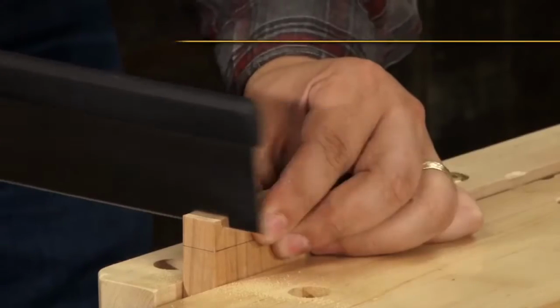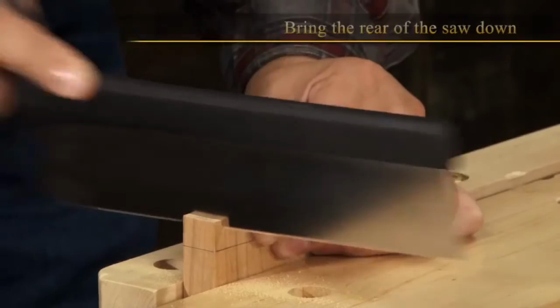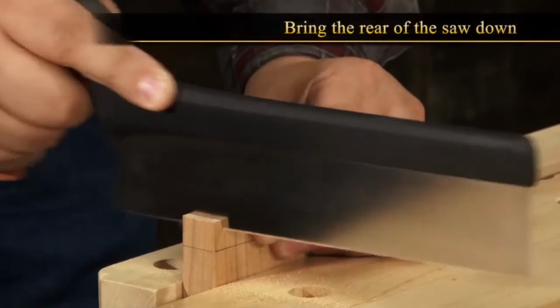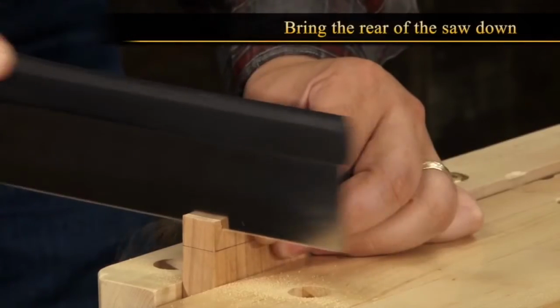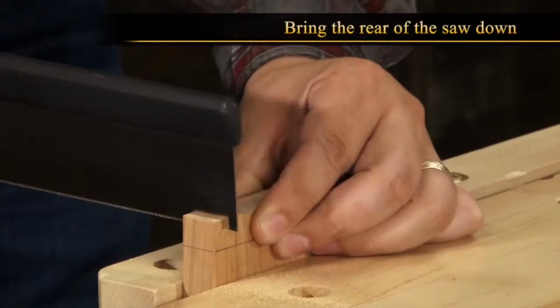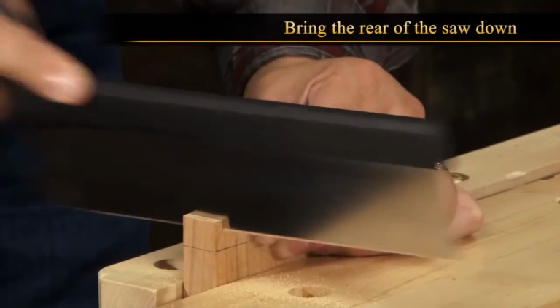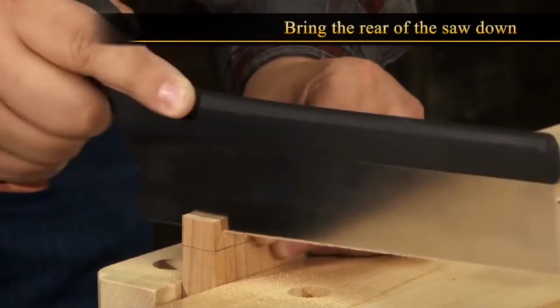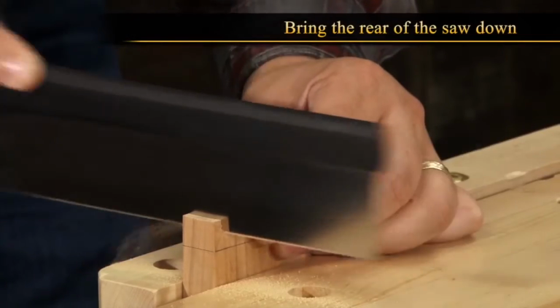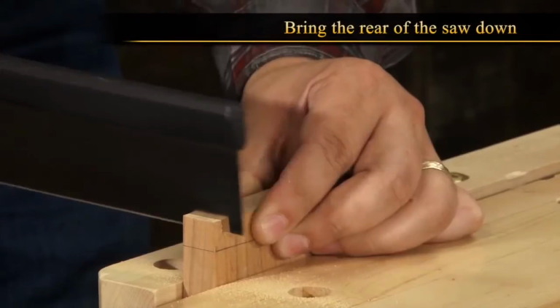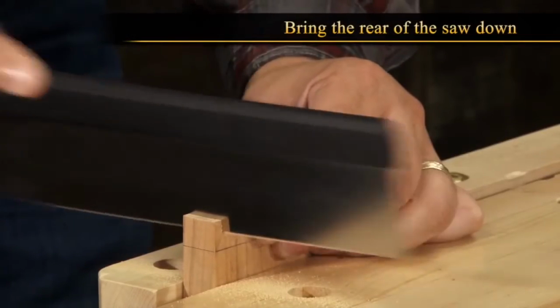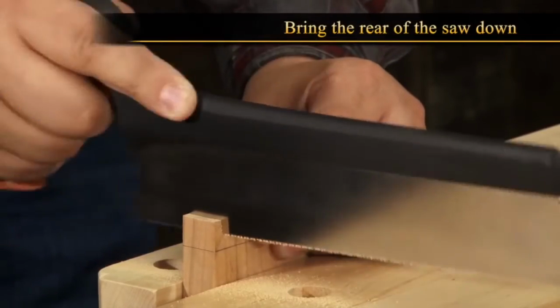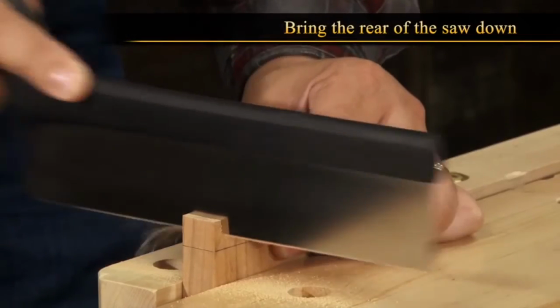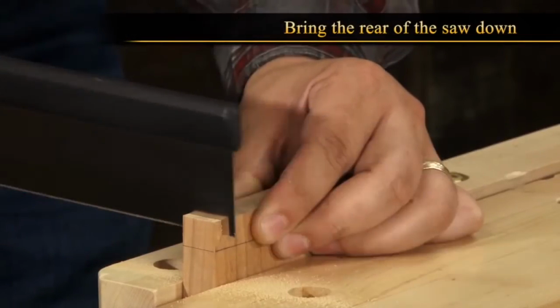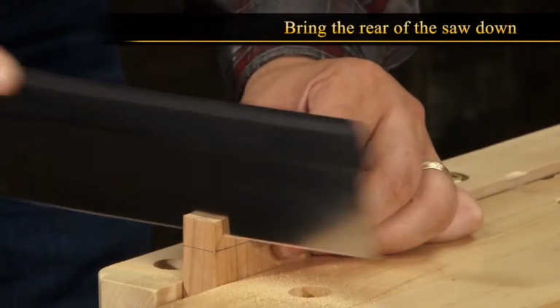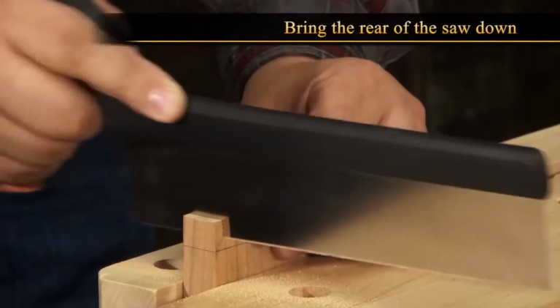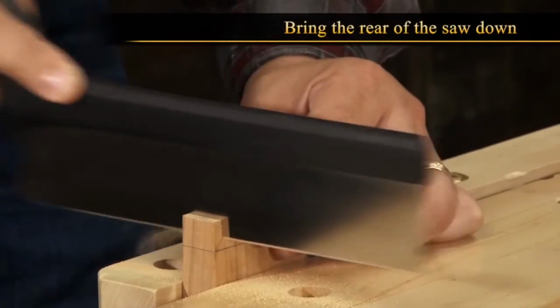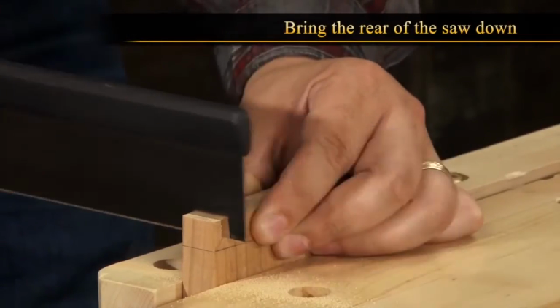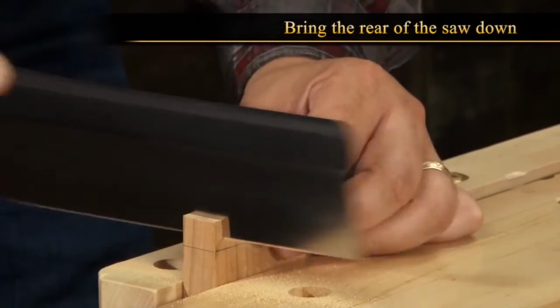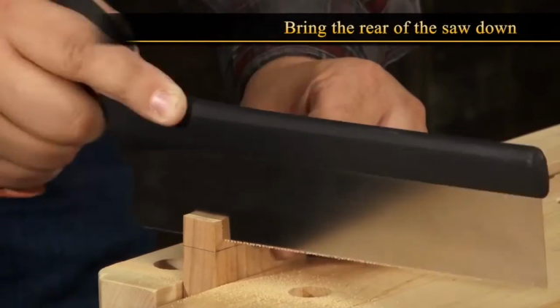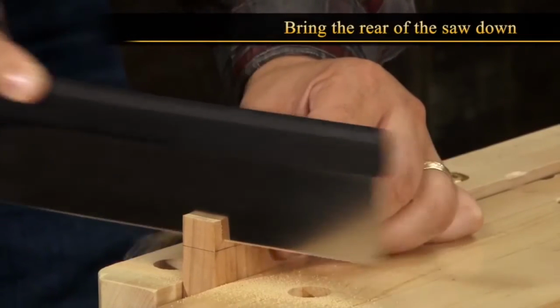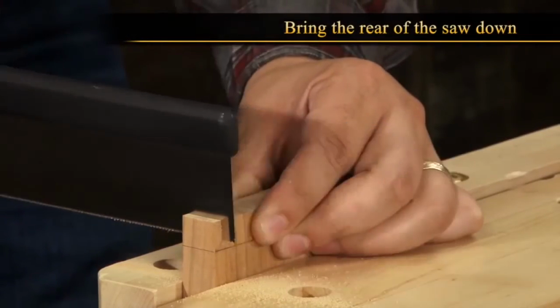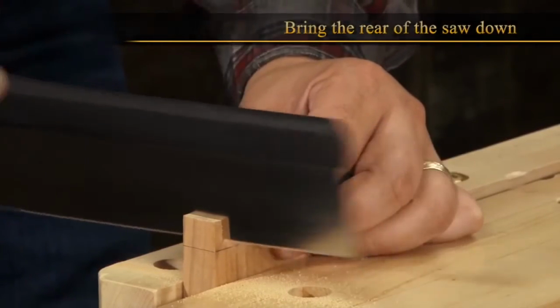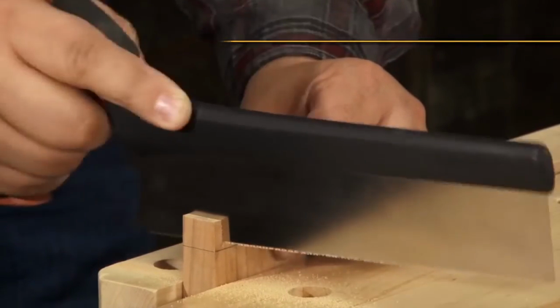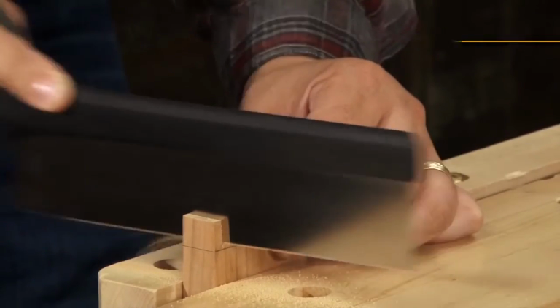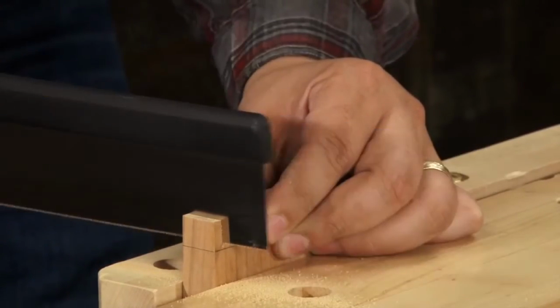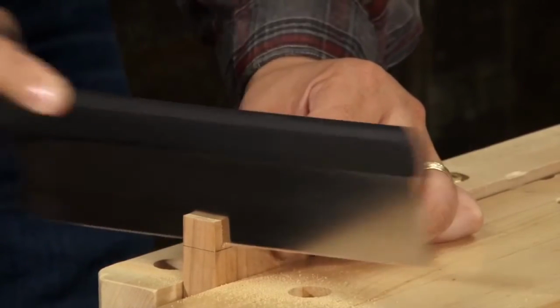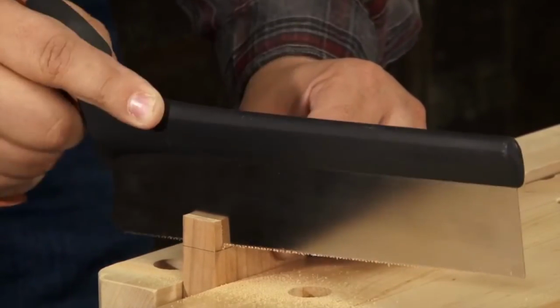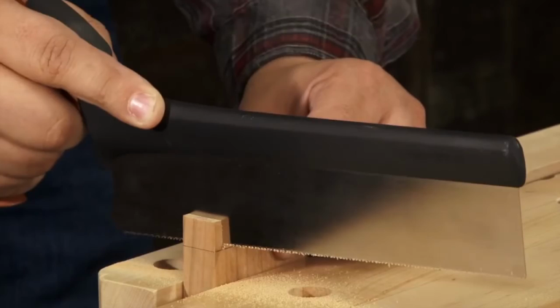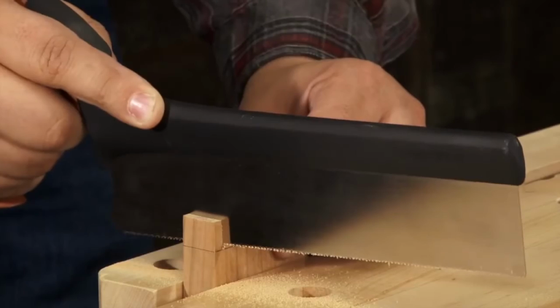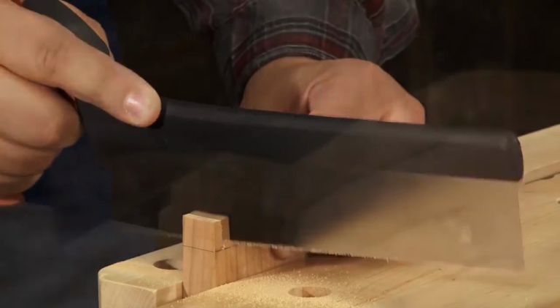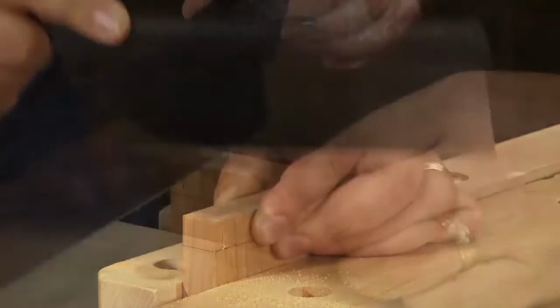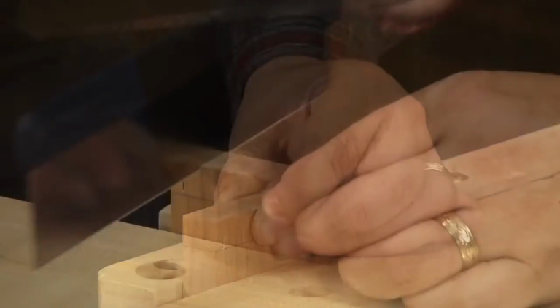As the saw starts to cut, bring the rear of the saw down, keeping it on the line. This will allow it to track straight.